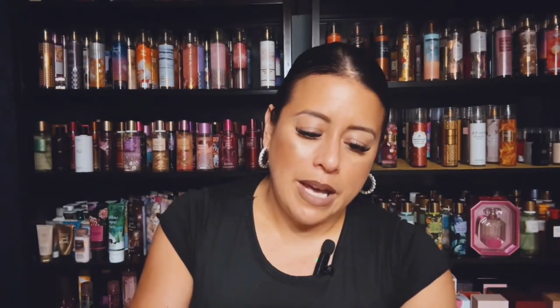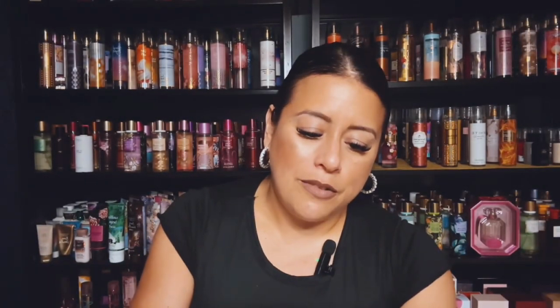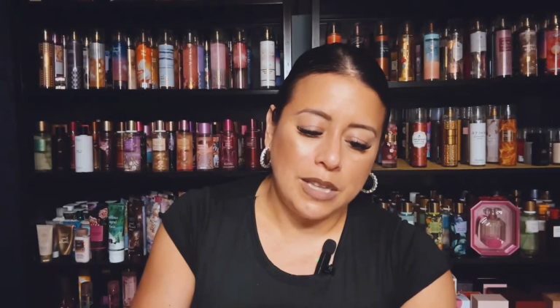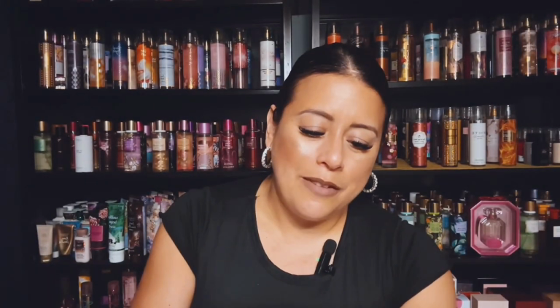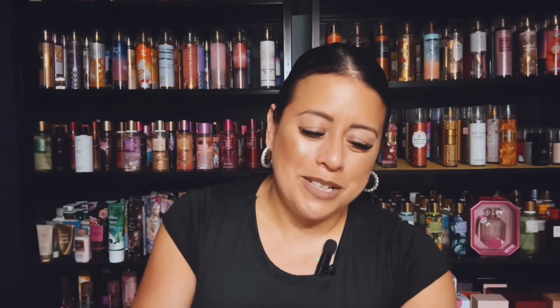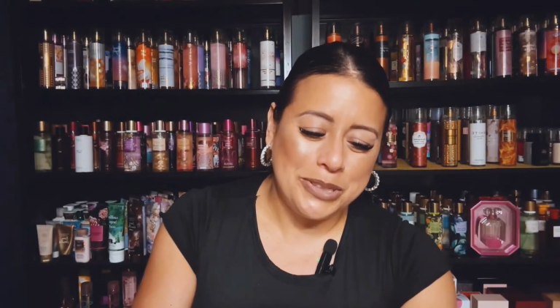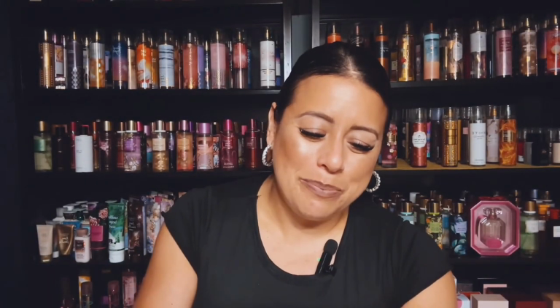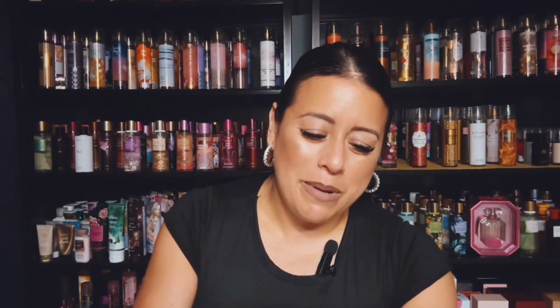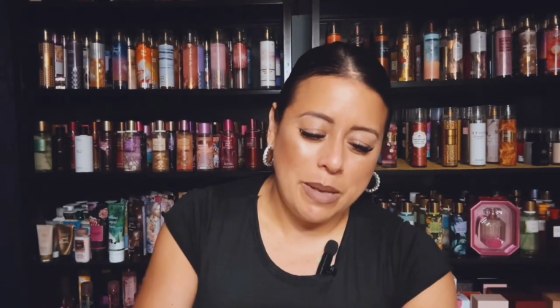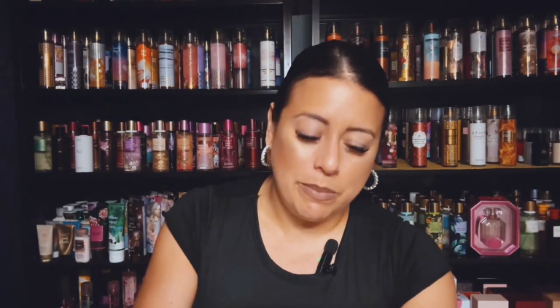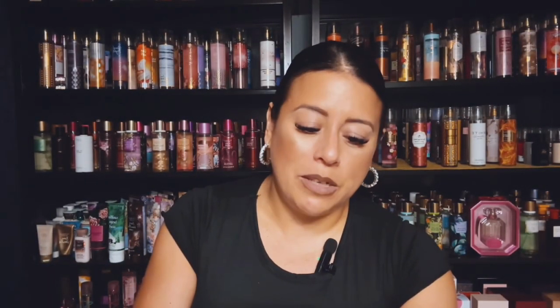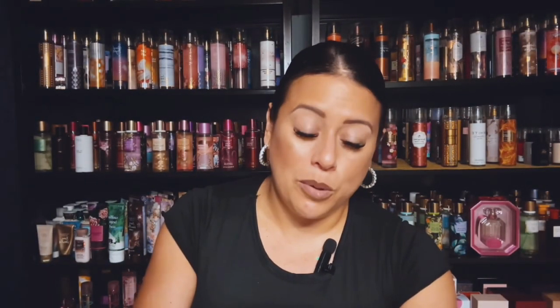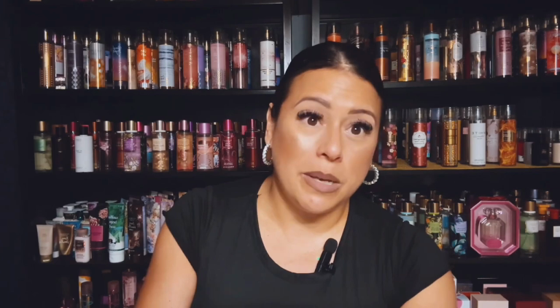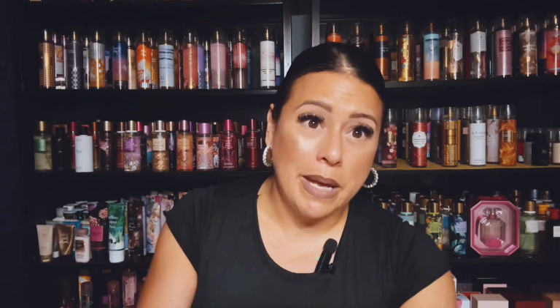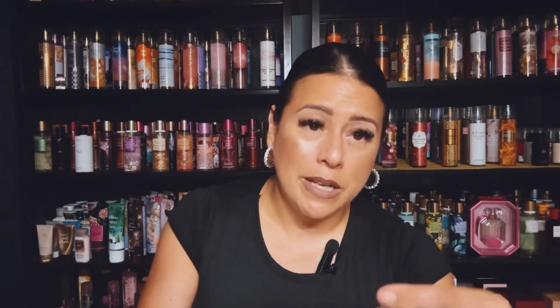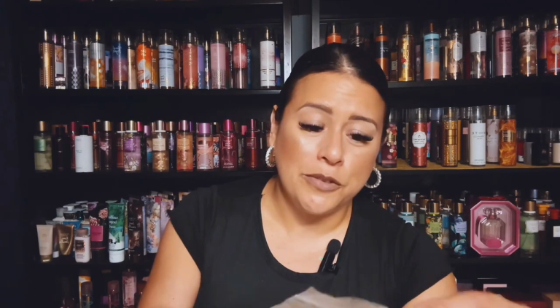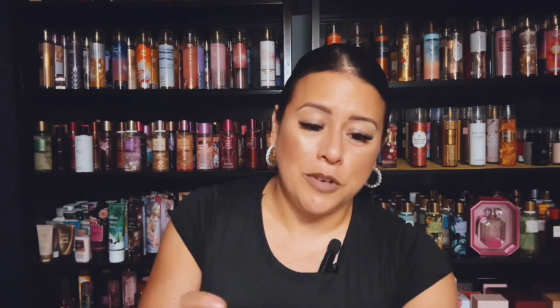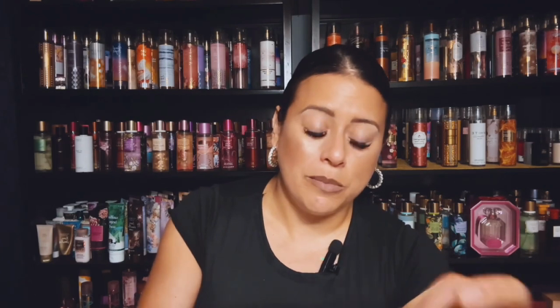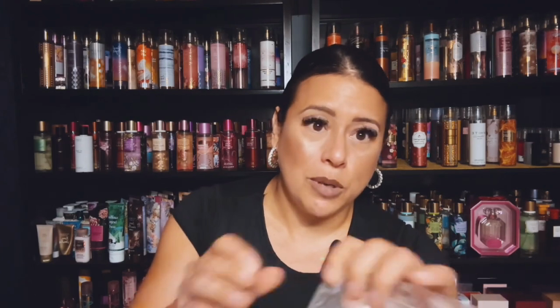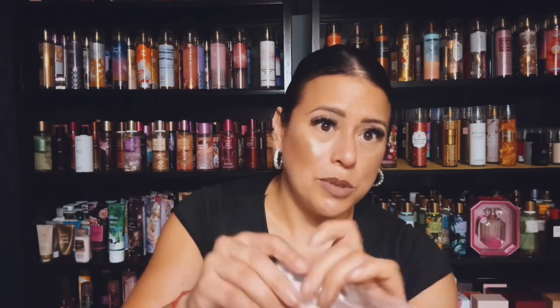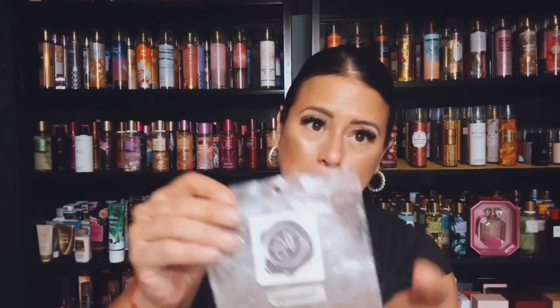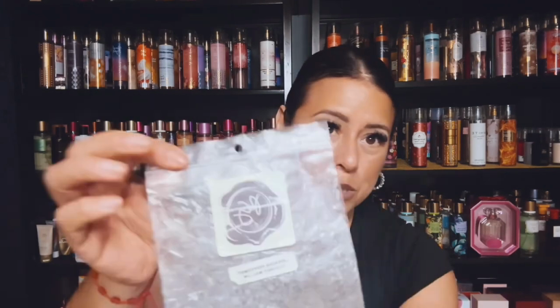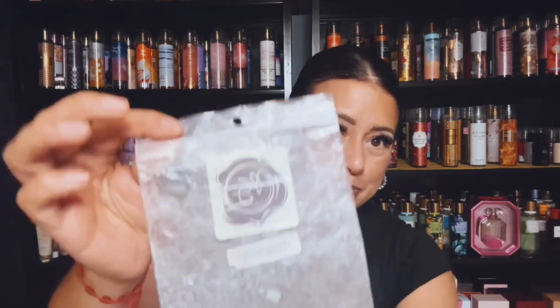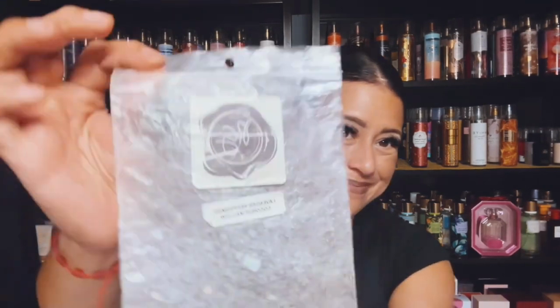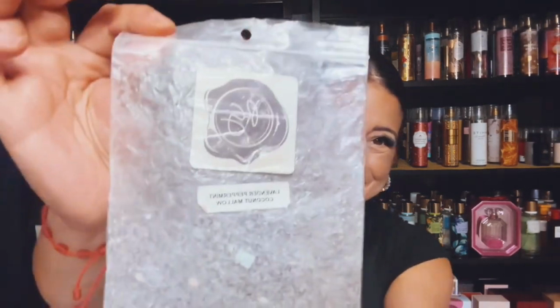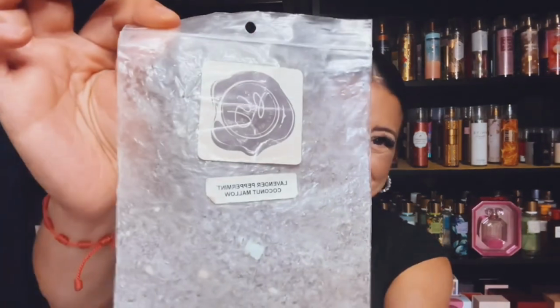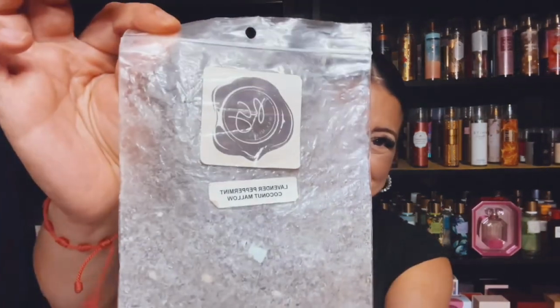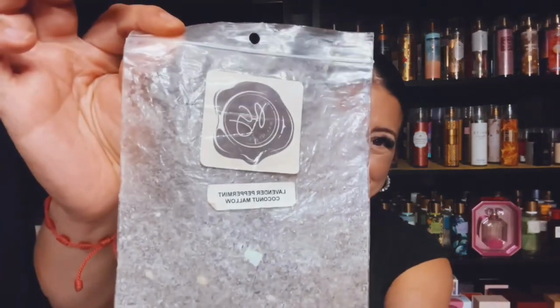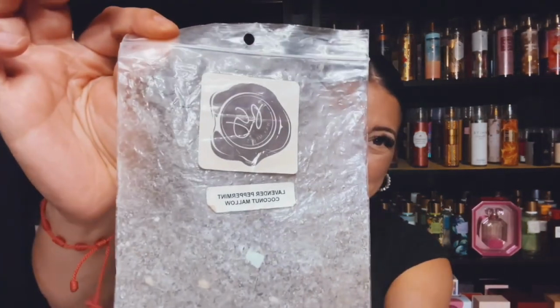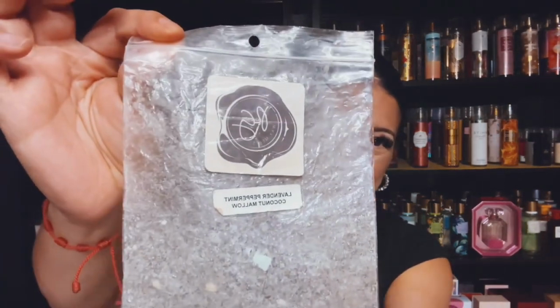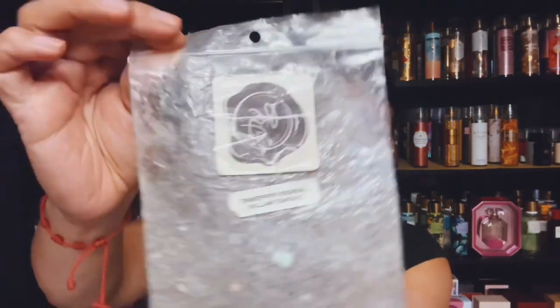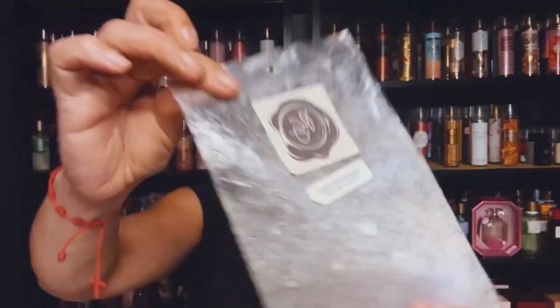We have Lavender Peppermint Coconut Mallow from Rose Girls. Another good one.